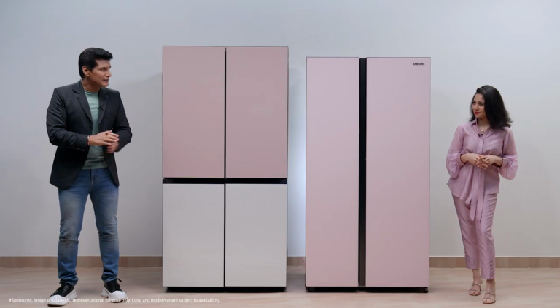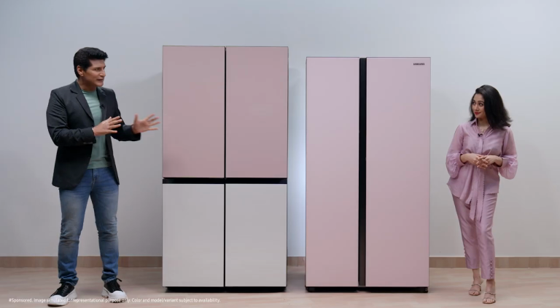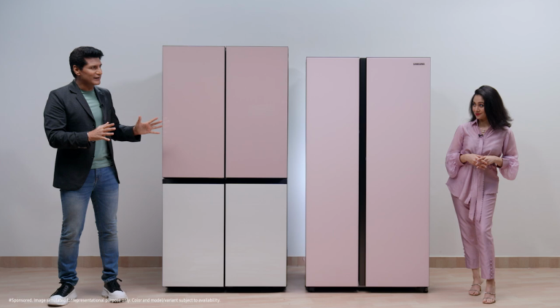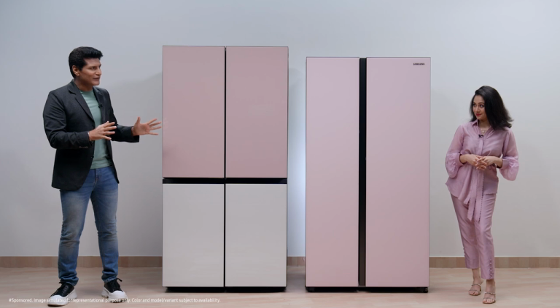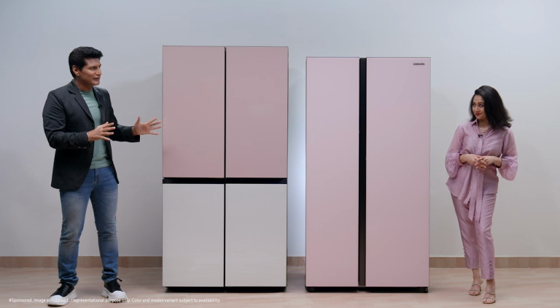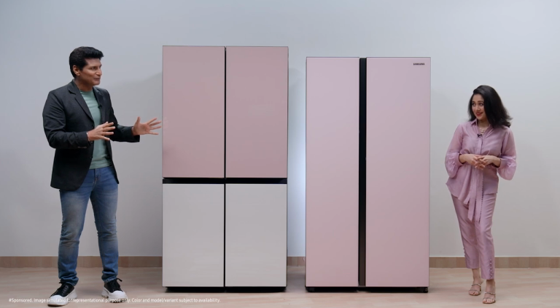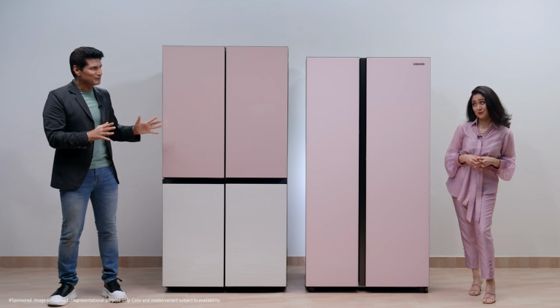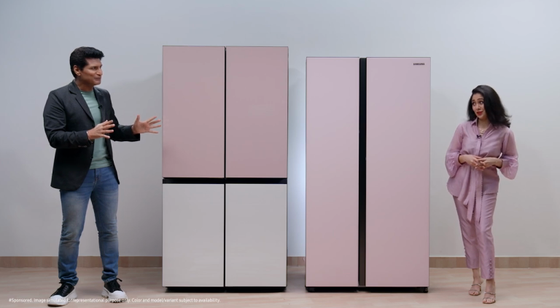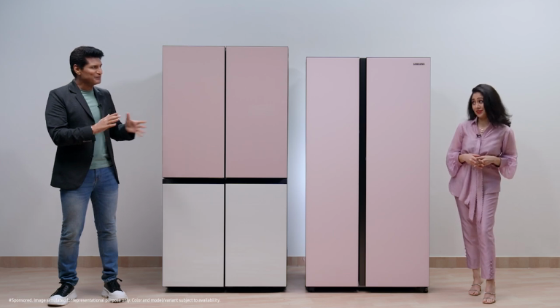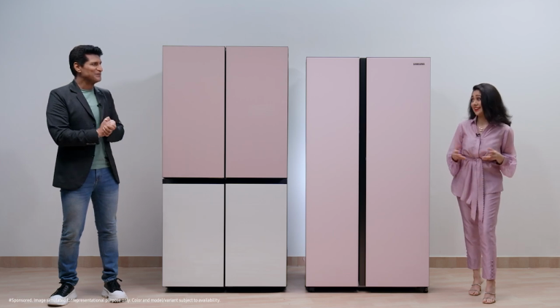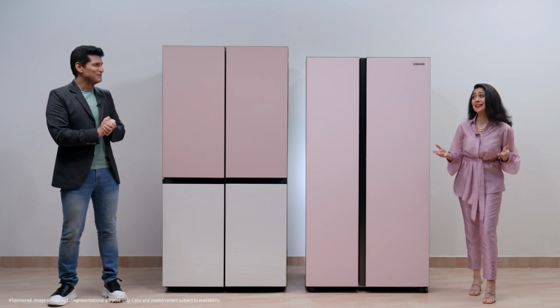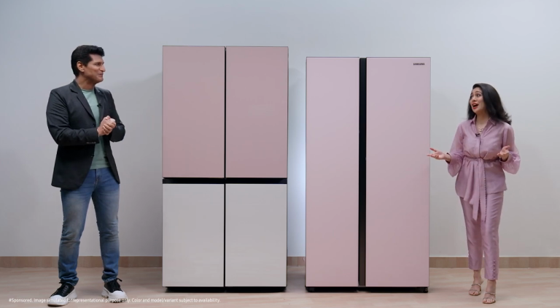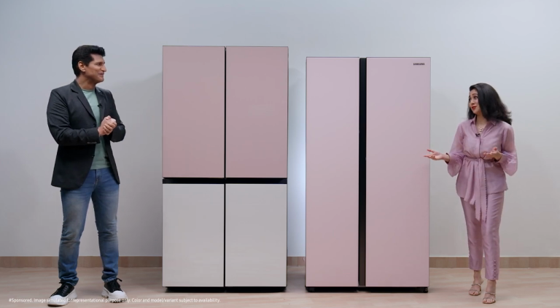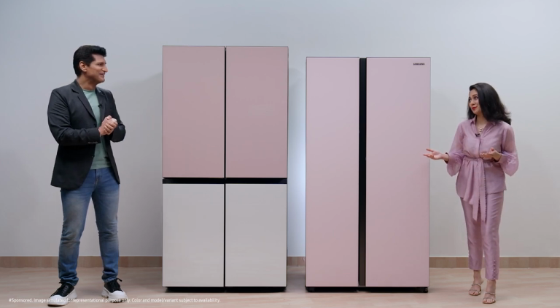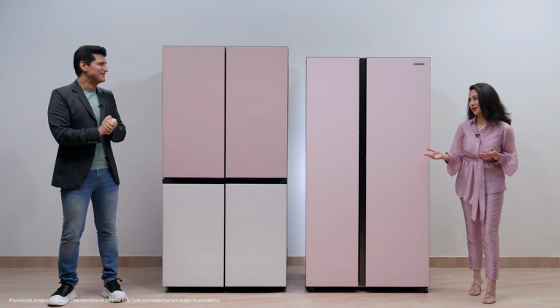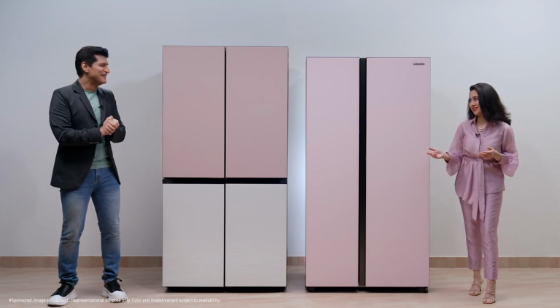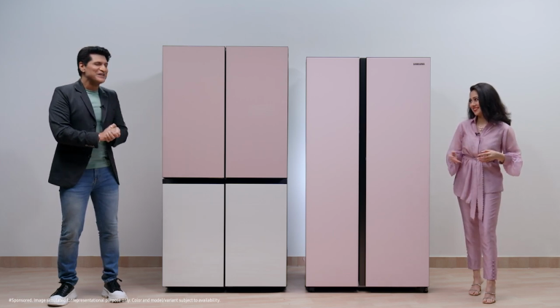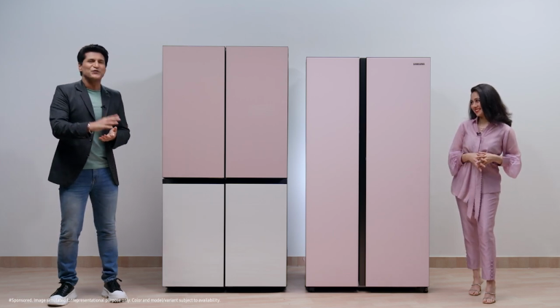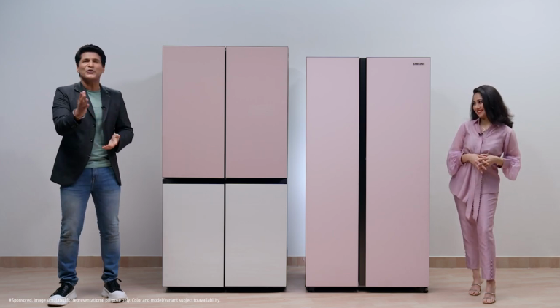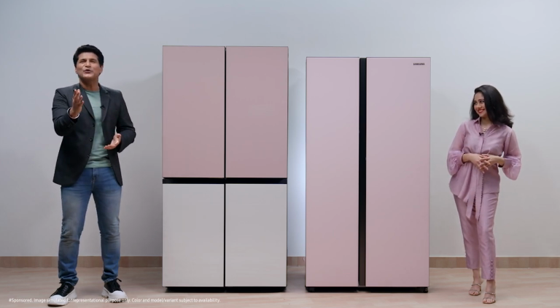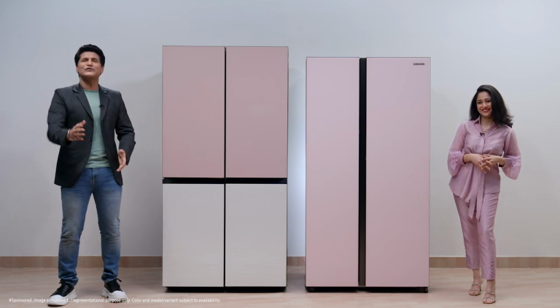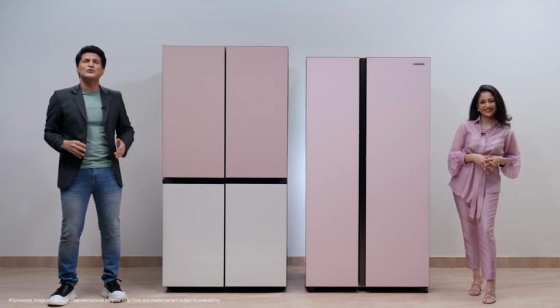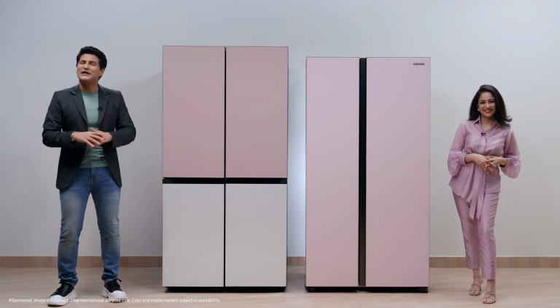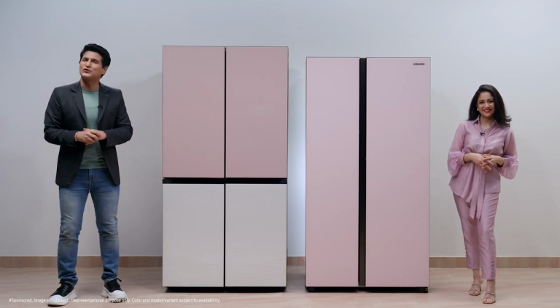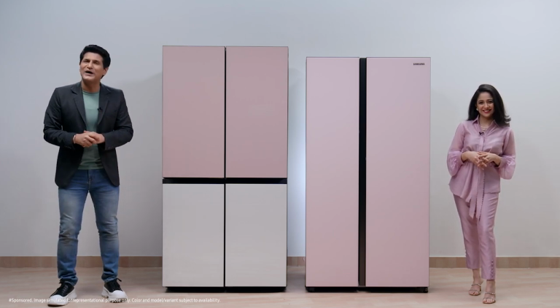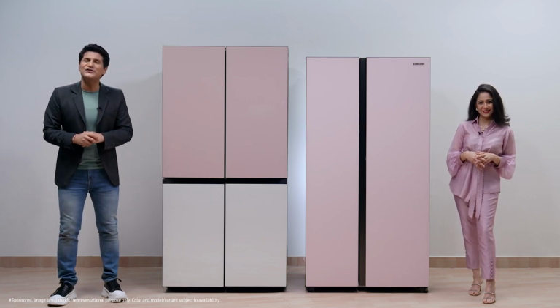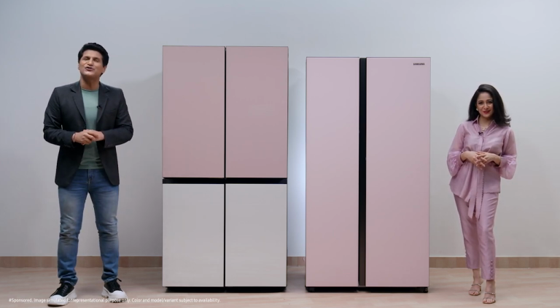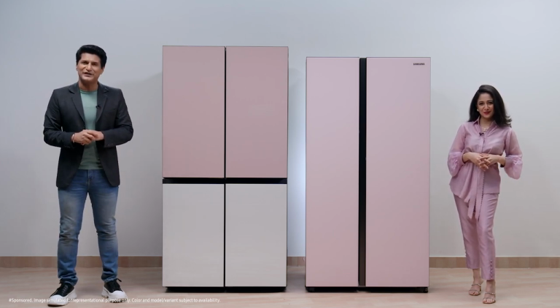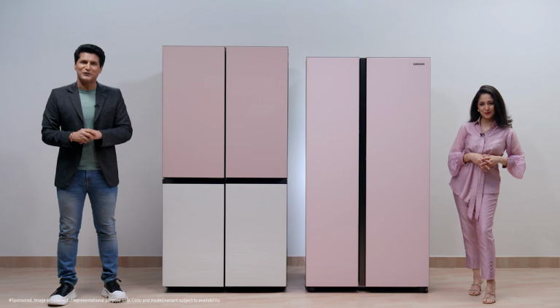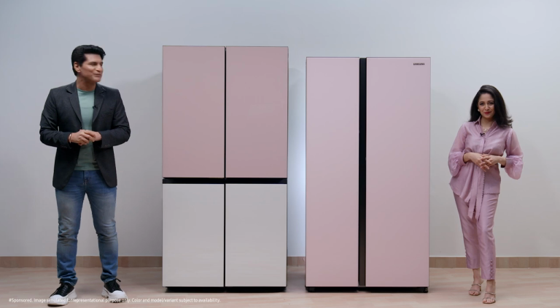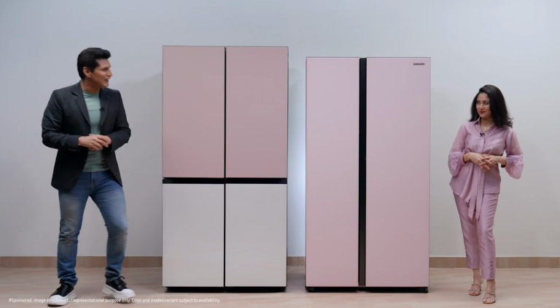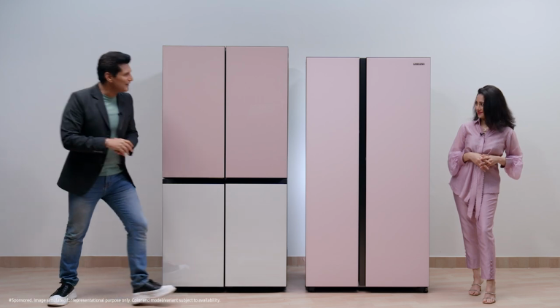Still excited Radhika? Absolutely, and I'd love to know more. So if you're curious too, let's go and check it out.